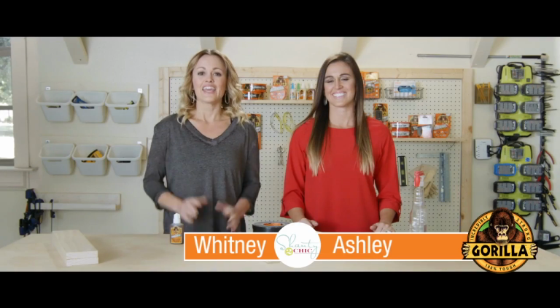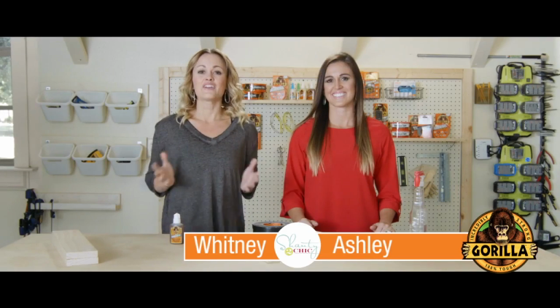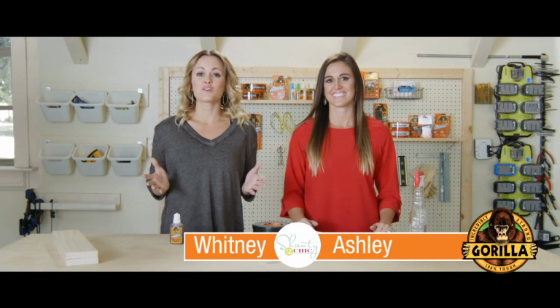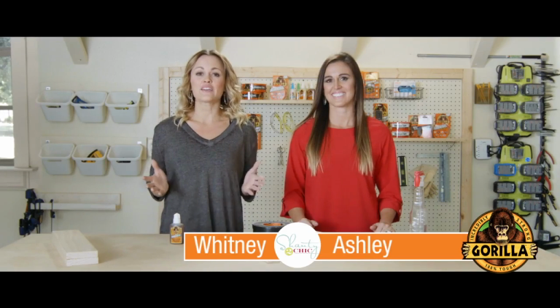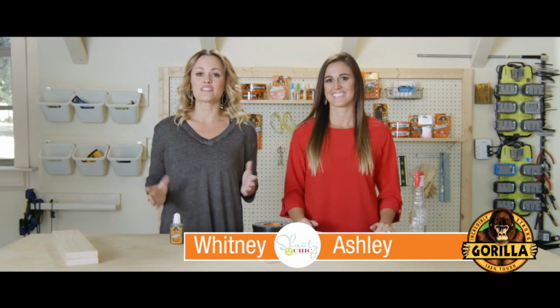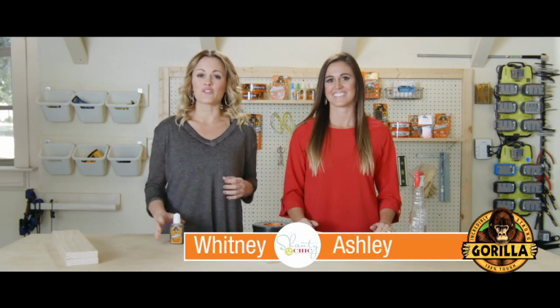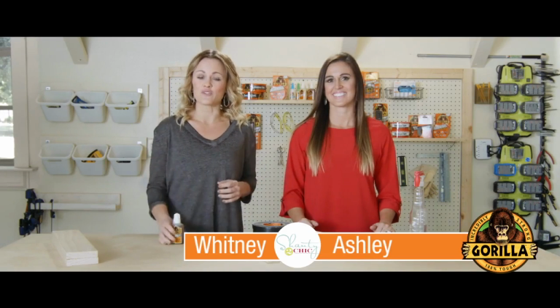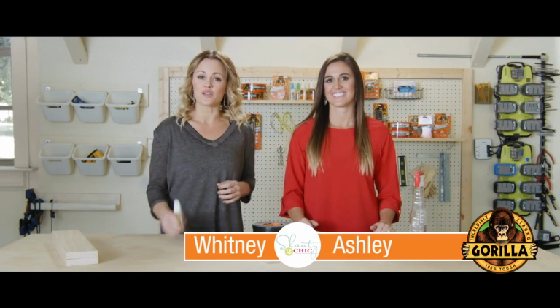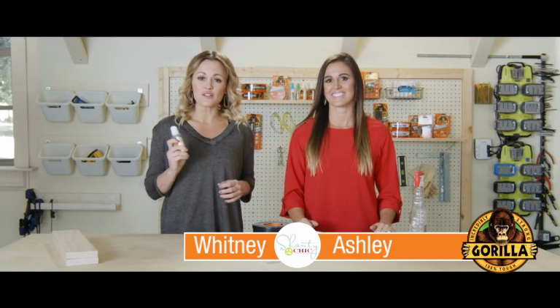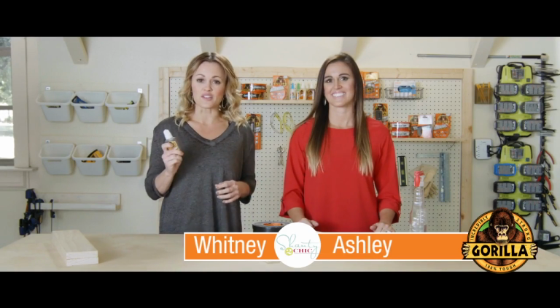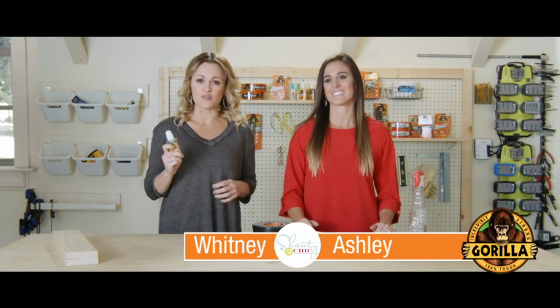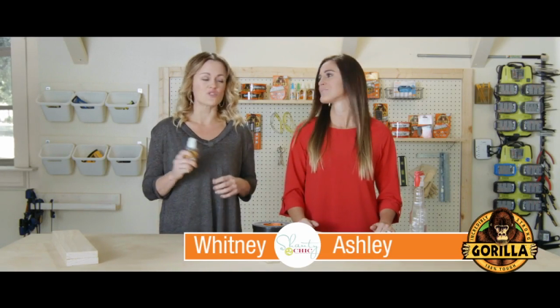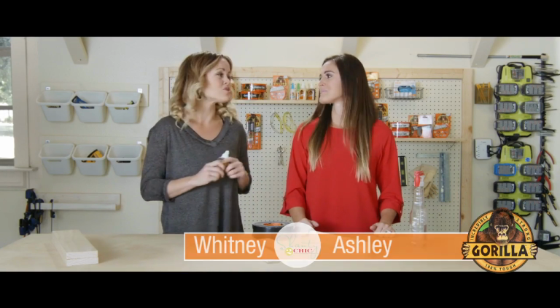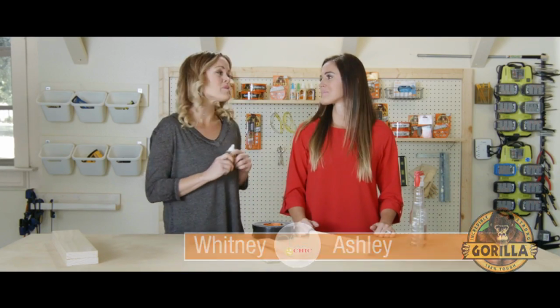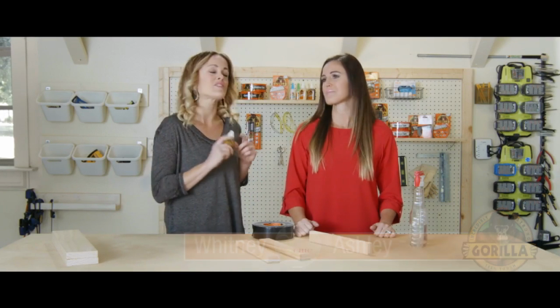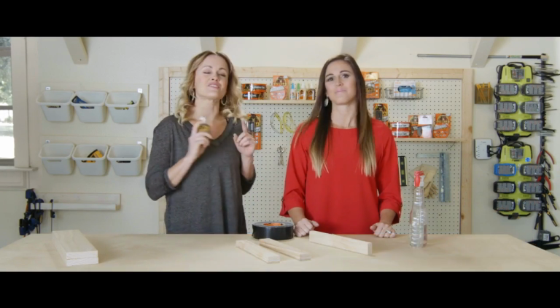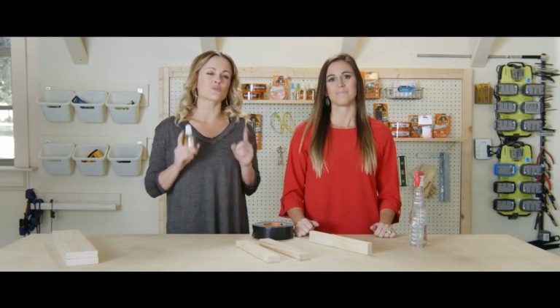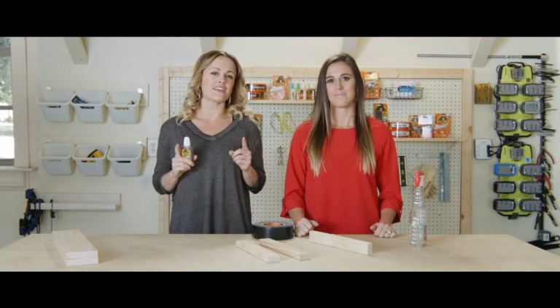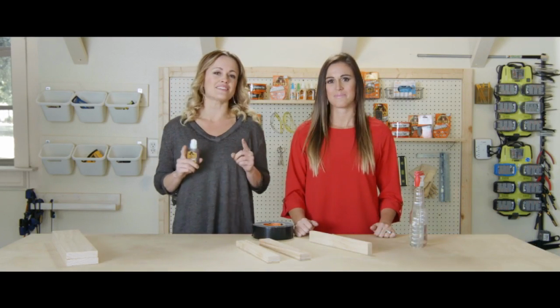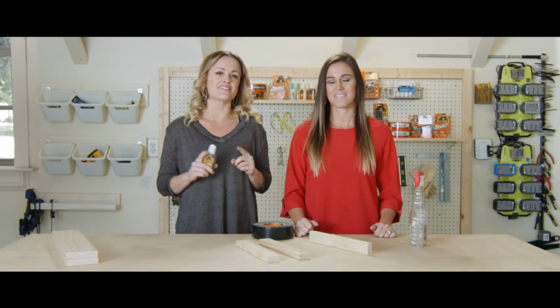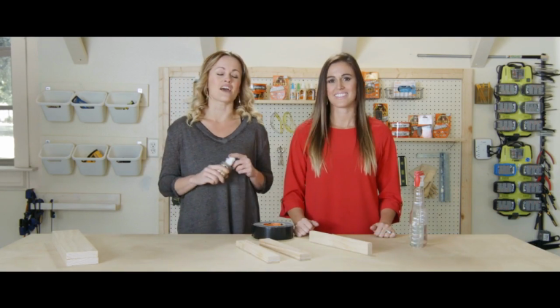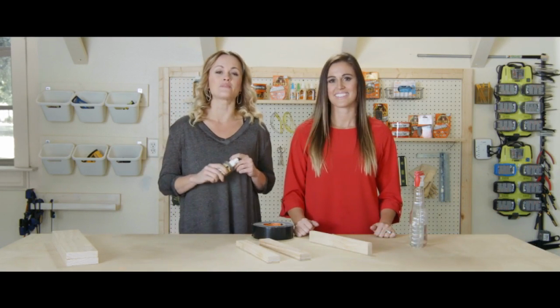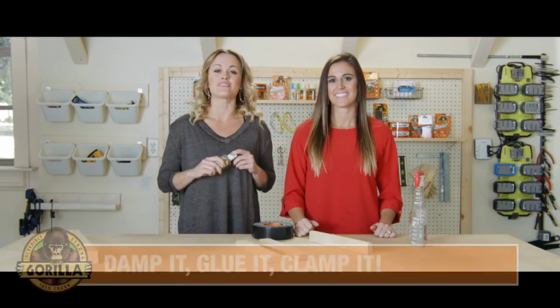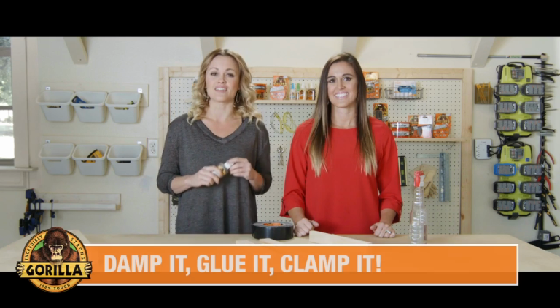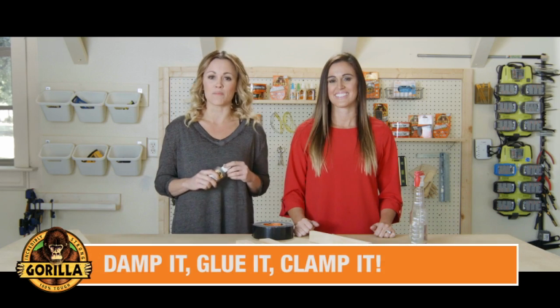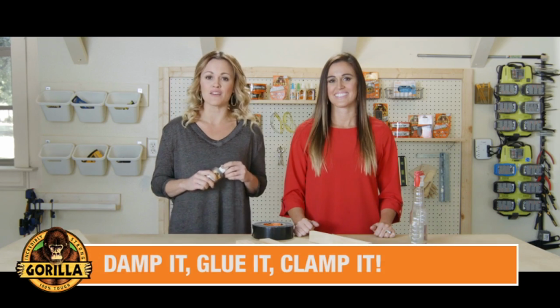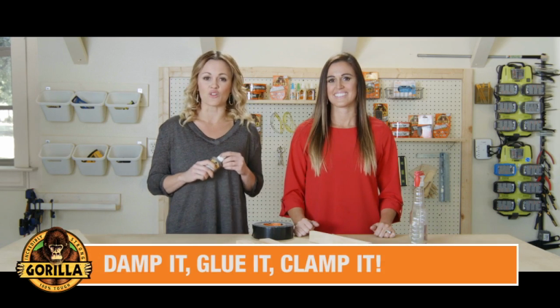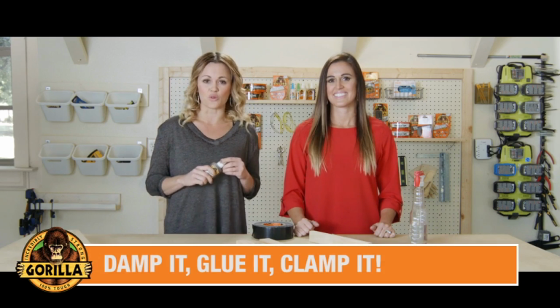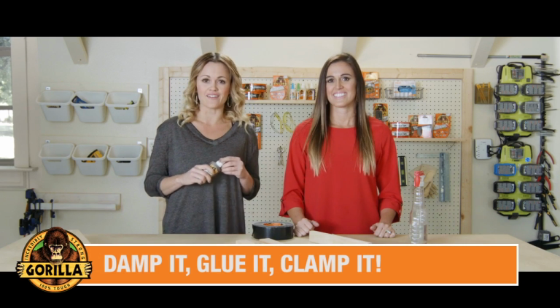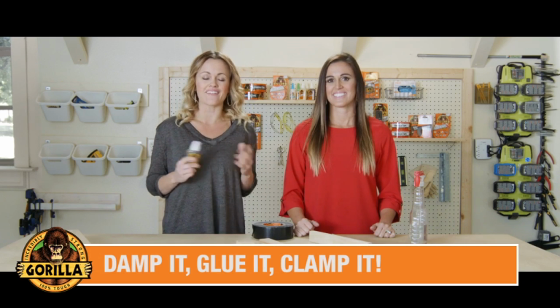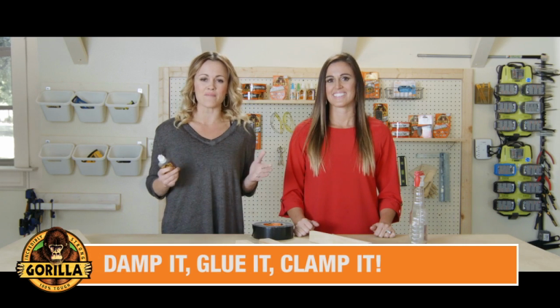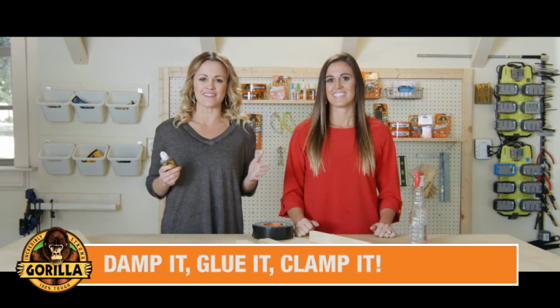Here's a quick tip for using Gorilla Glue. Just remember these three easy steps: damp it, glue it, clamp it.